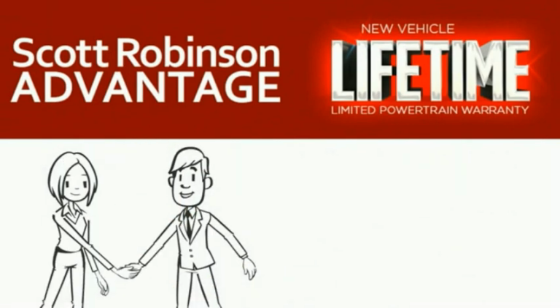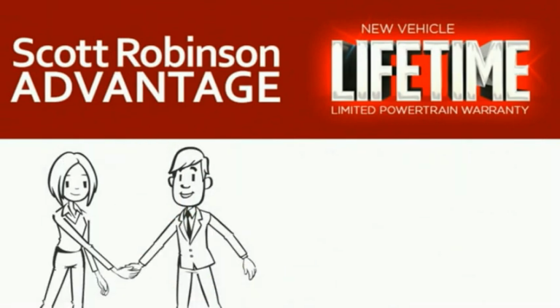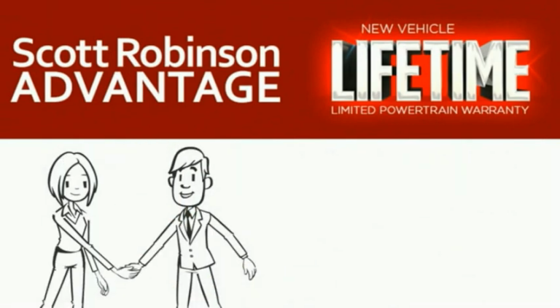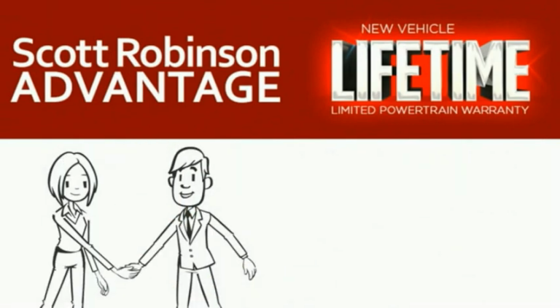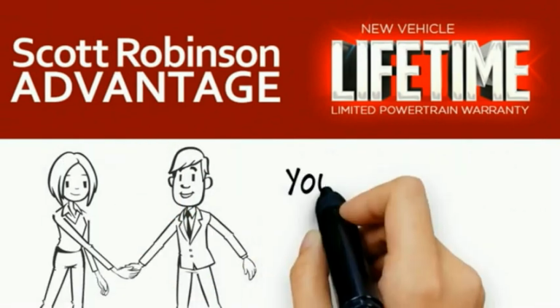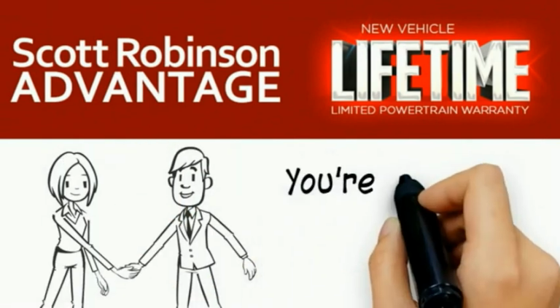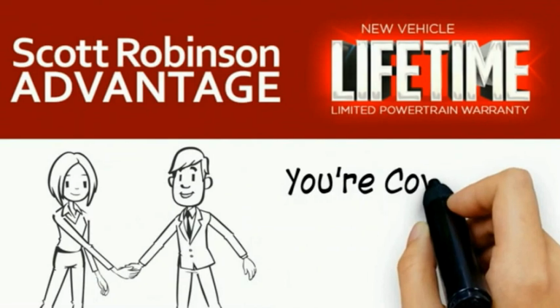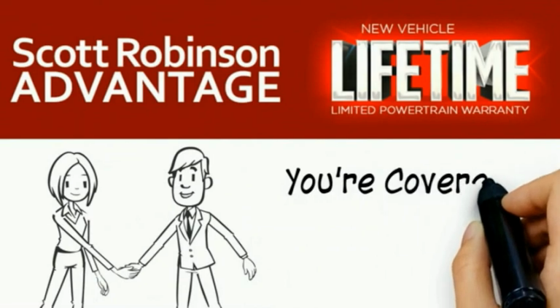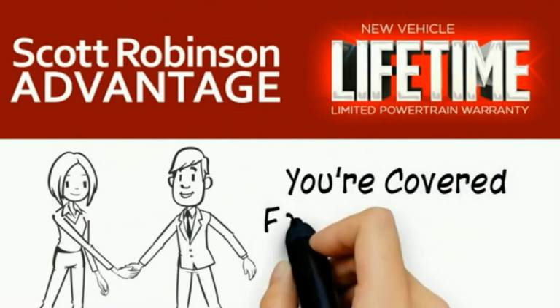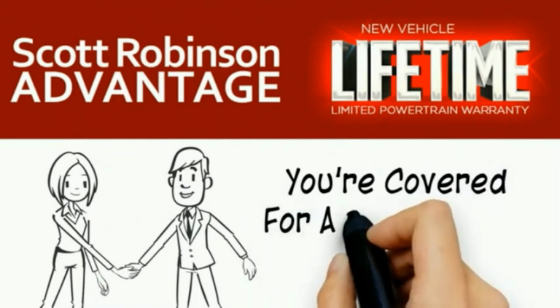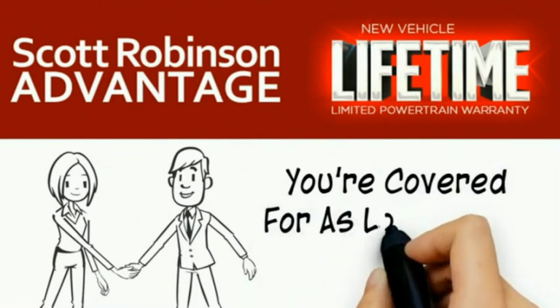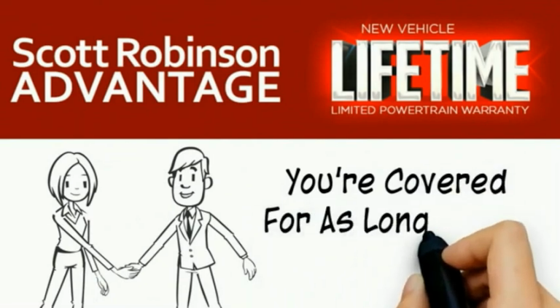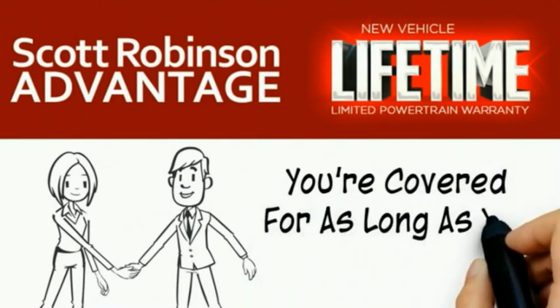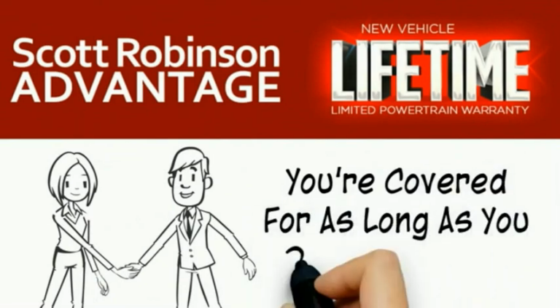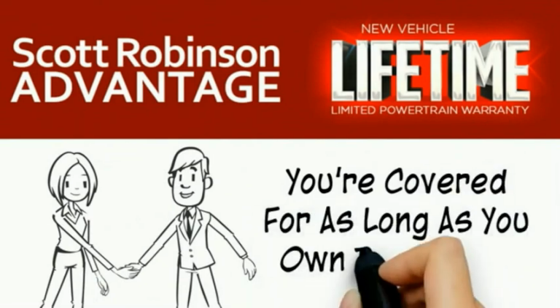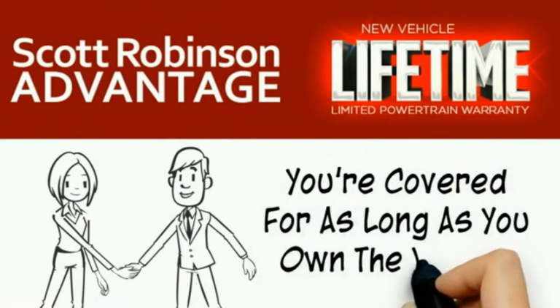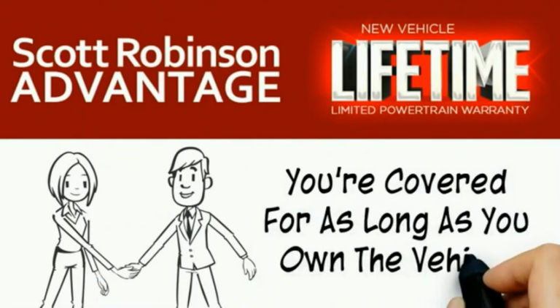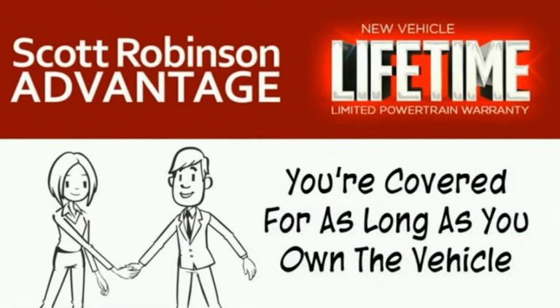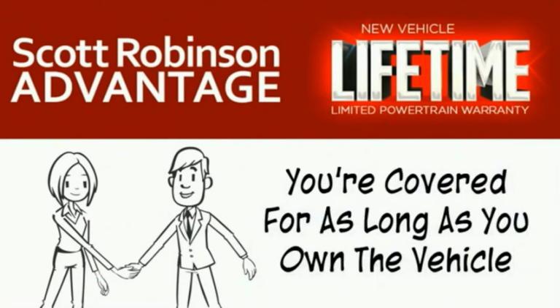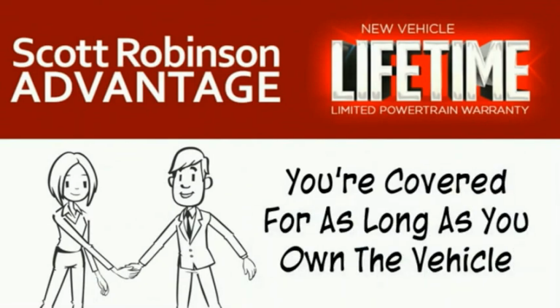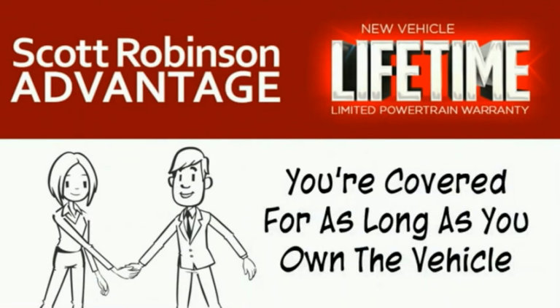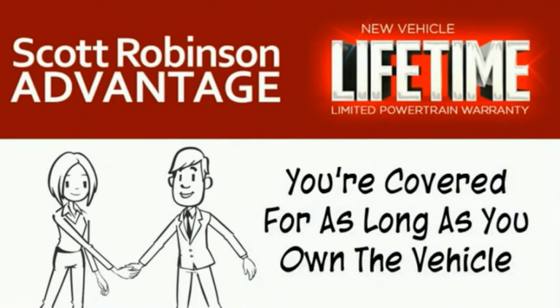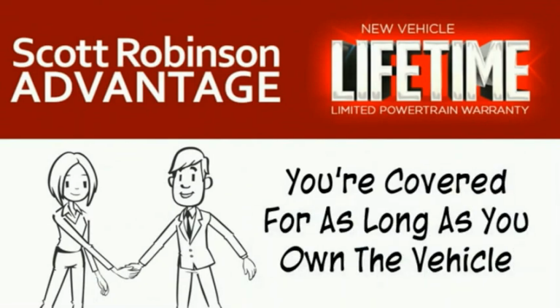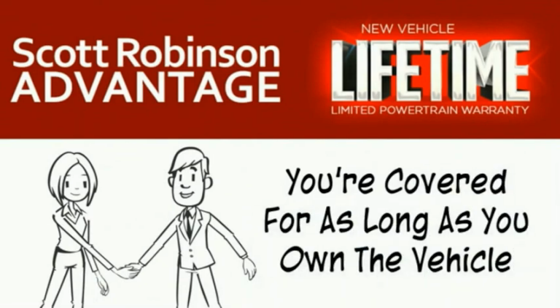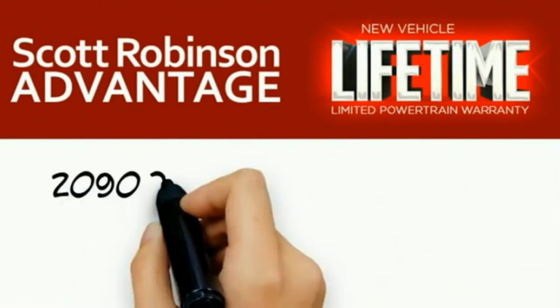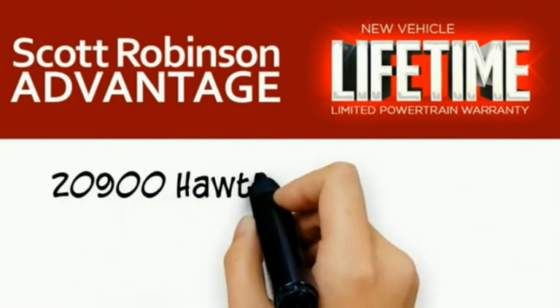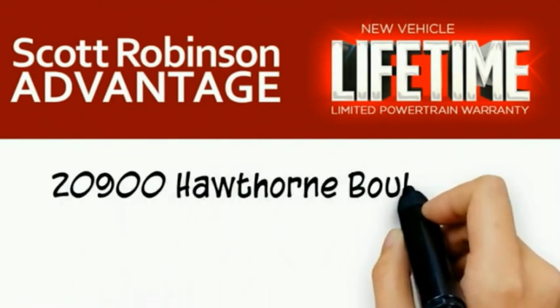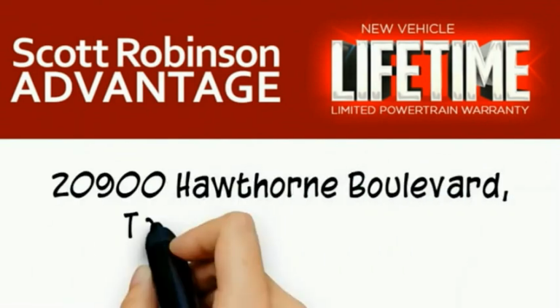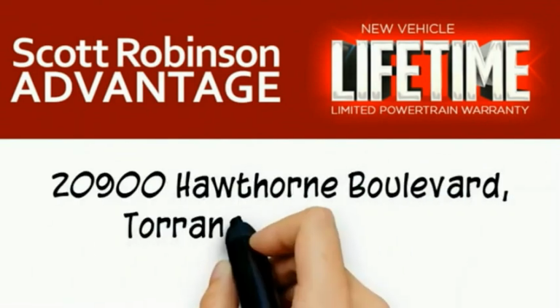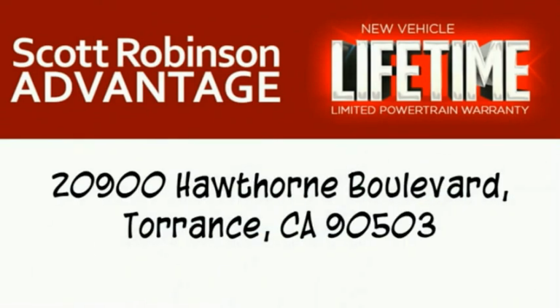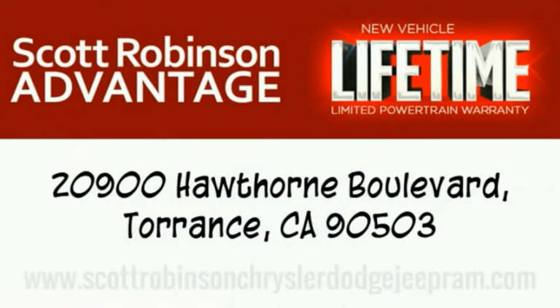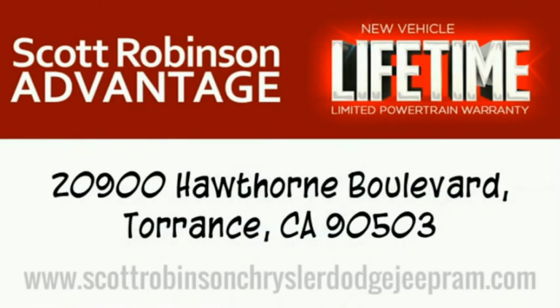You're covered for as long as you own the vehicle. Thank you for choosing Scott Robinson.